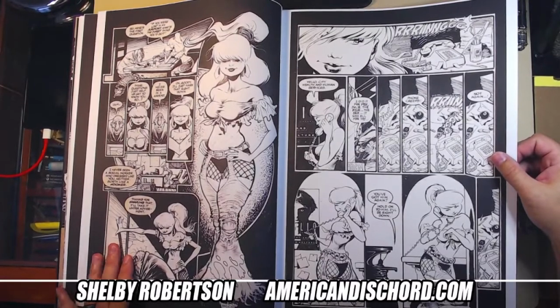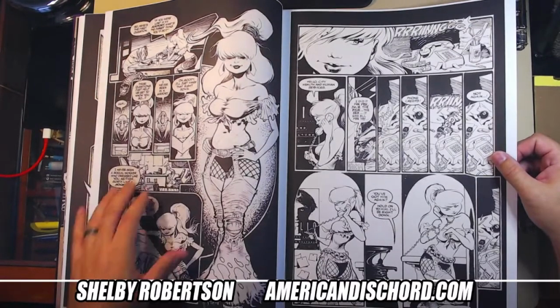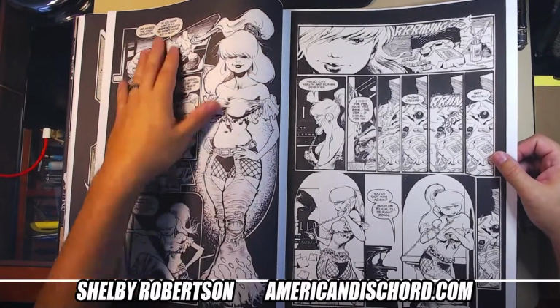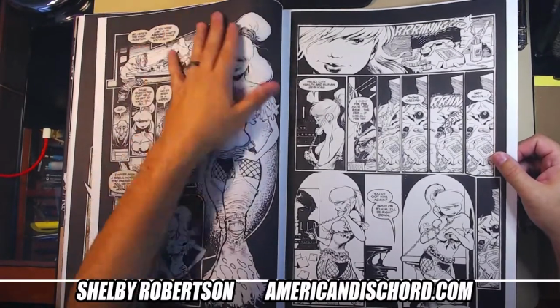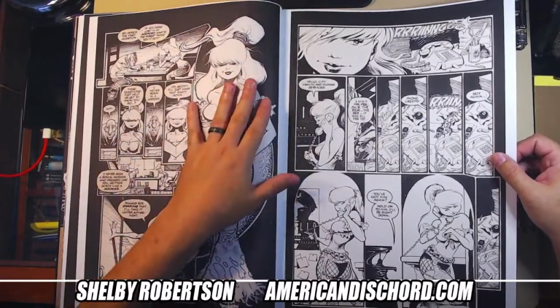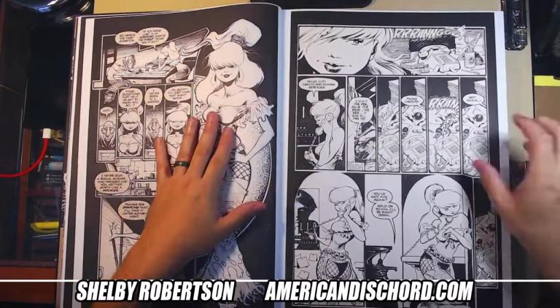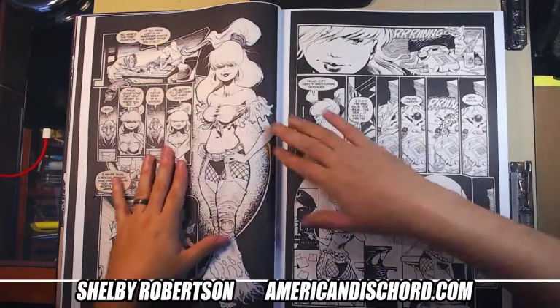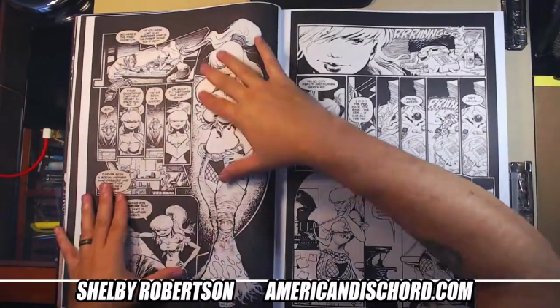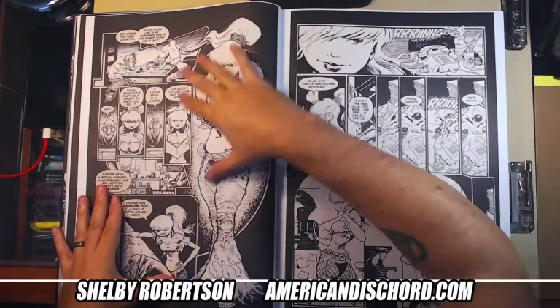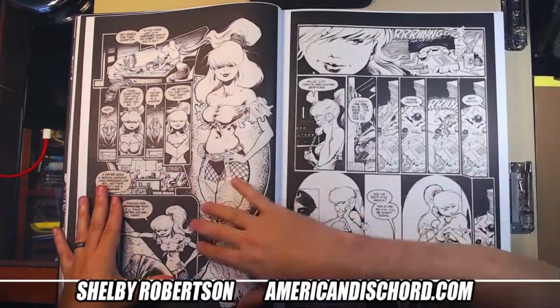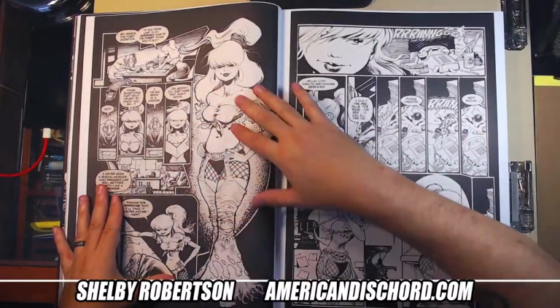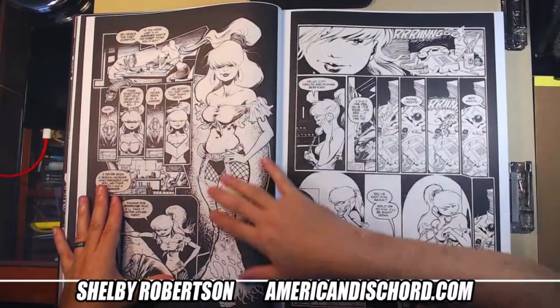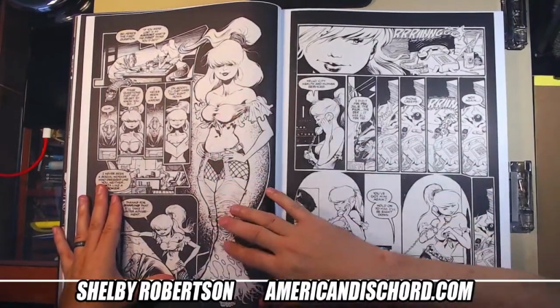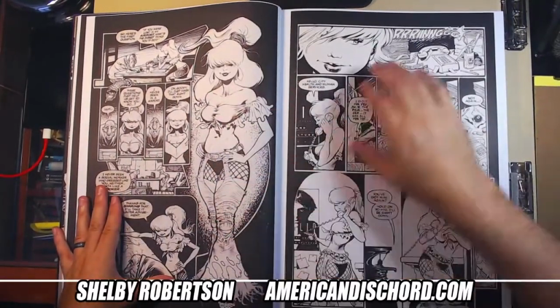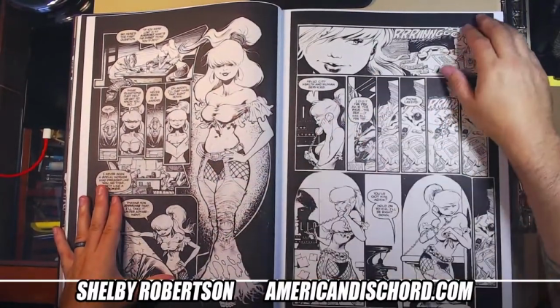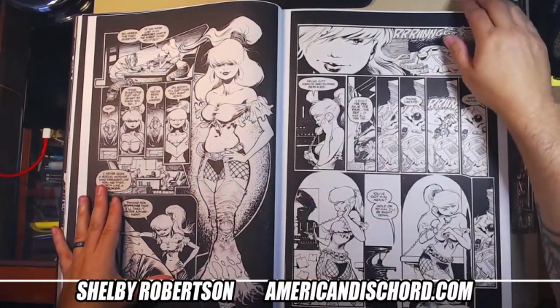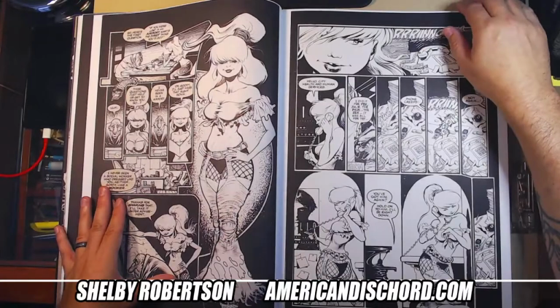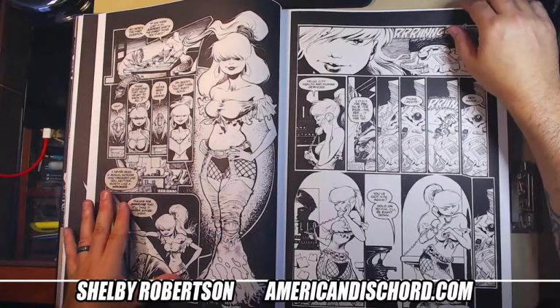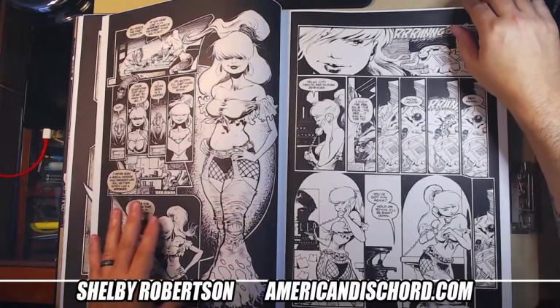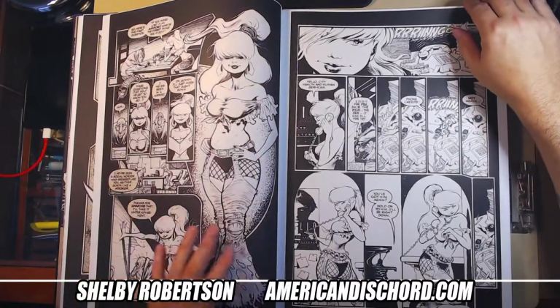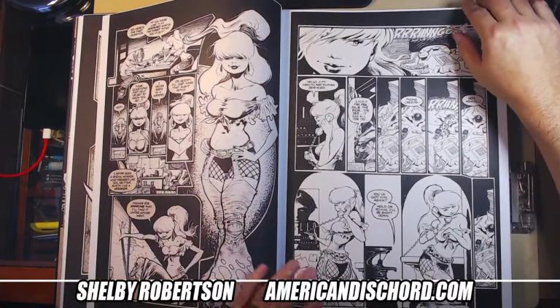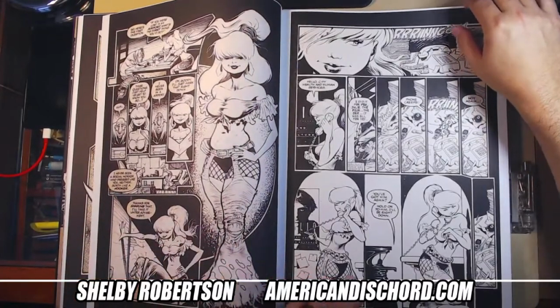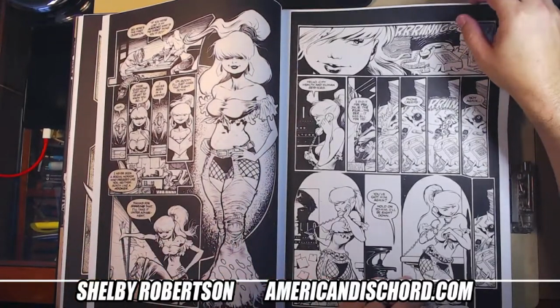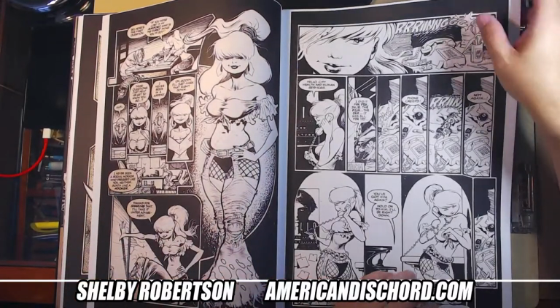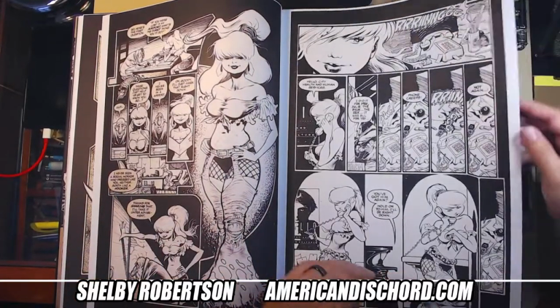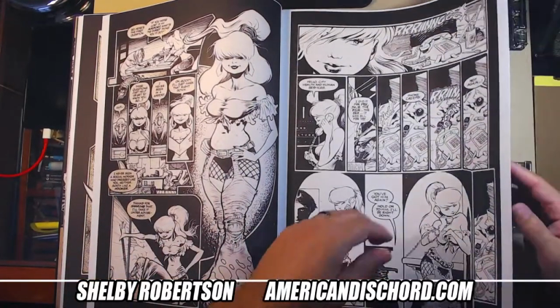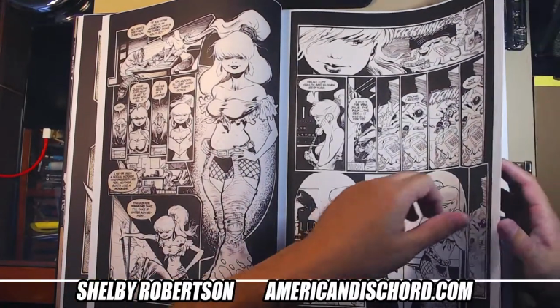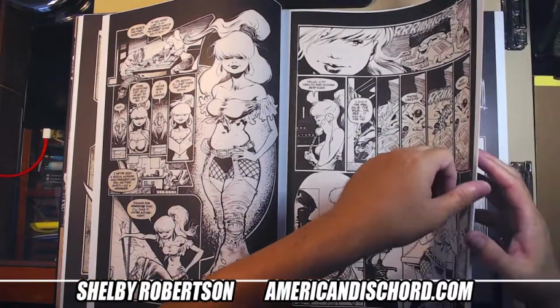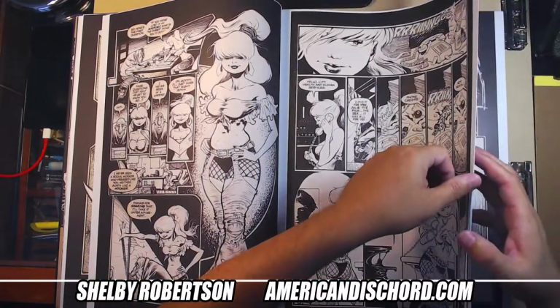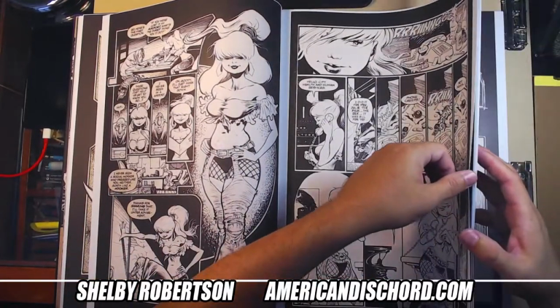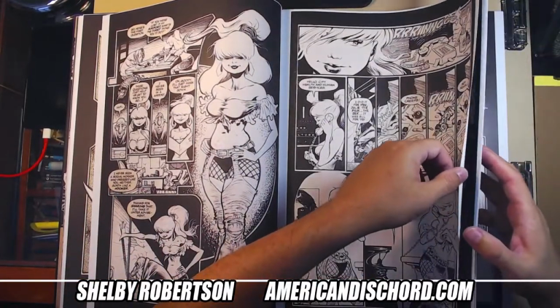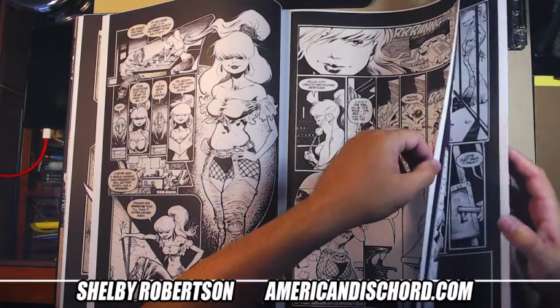When I see stuff like this it makes me want to design these insane layouts — these crazy-looking pages.